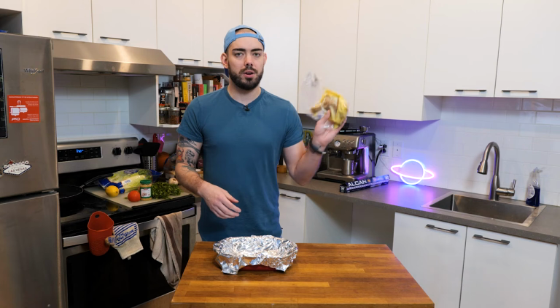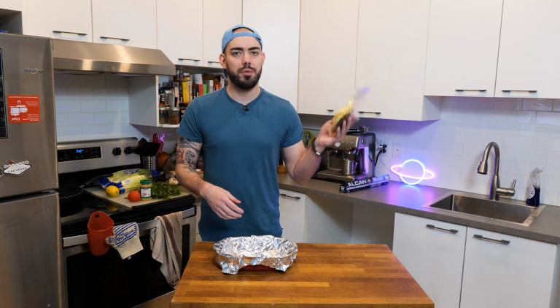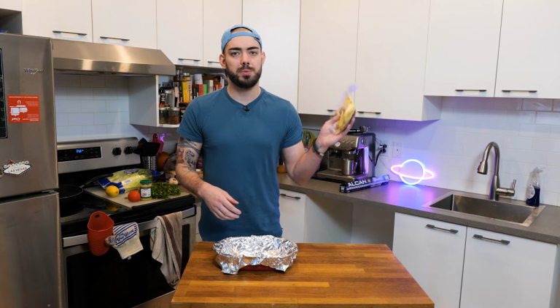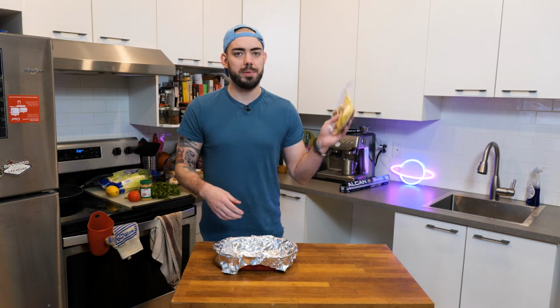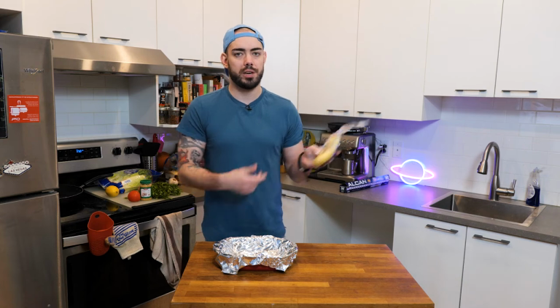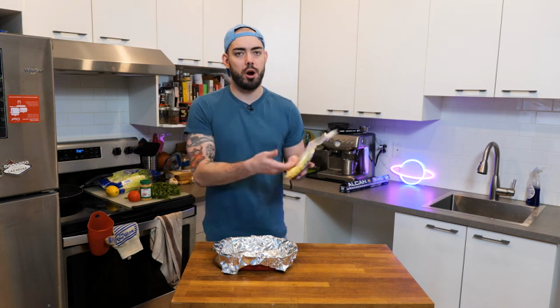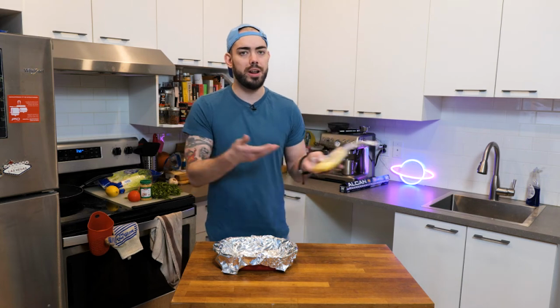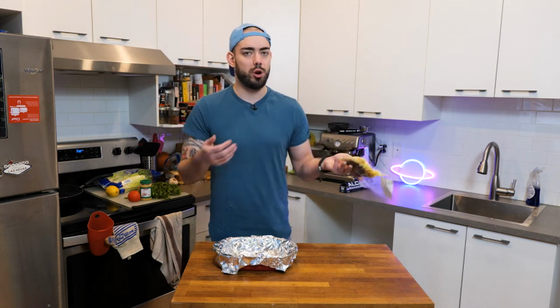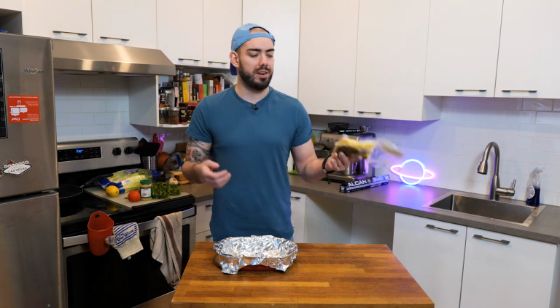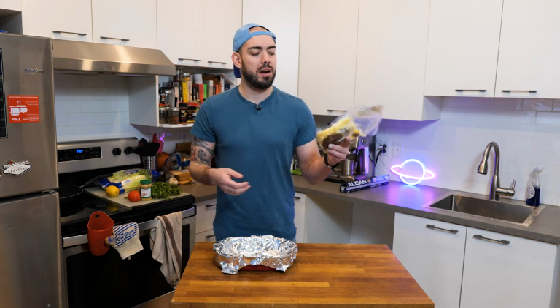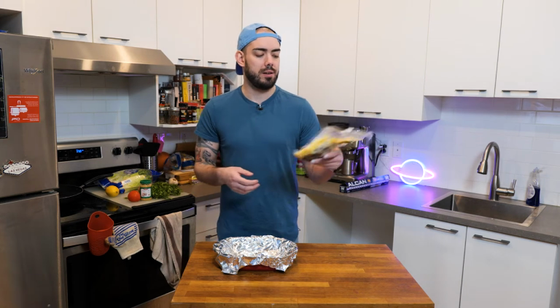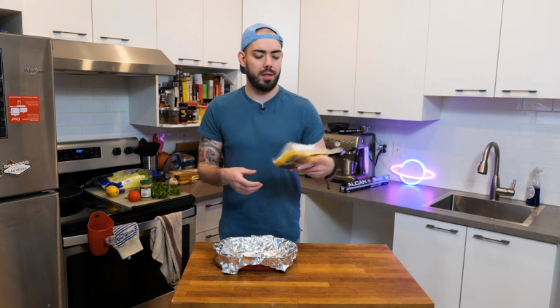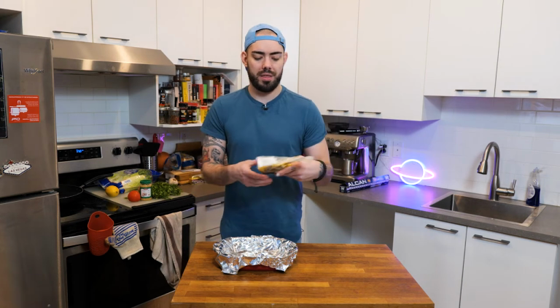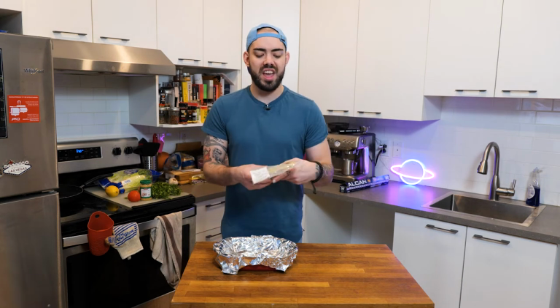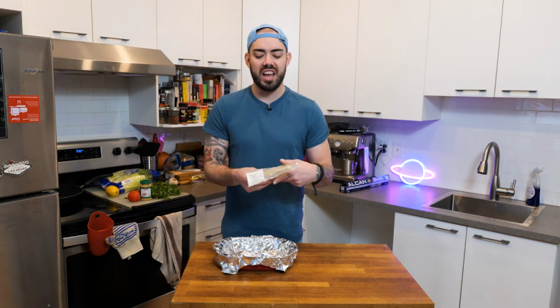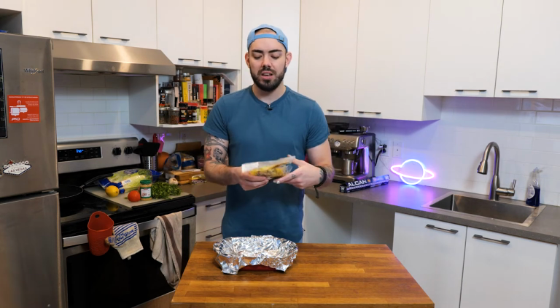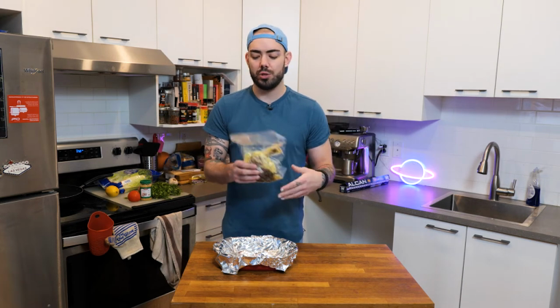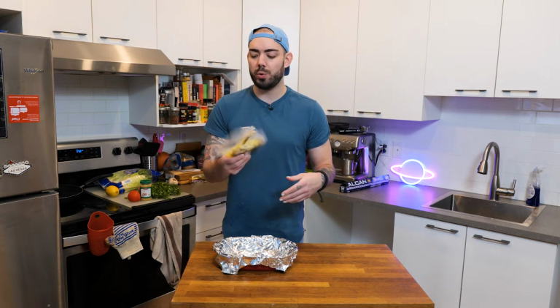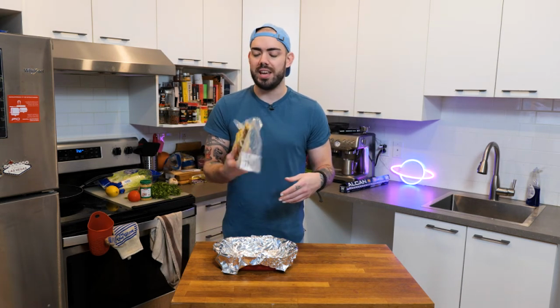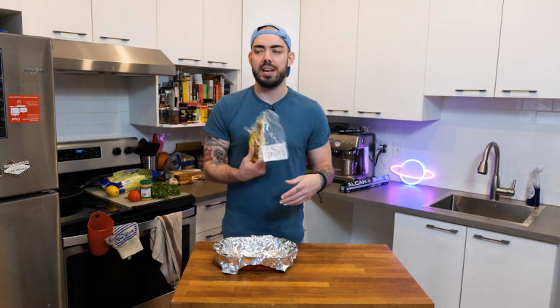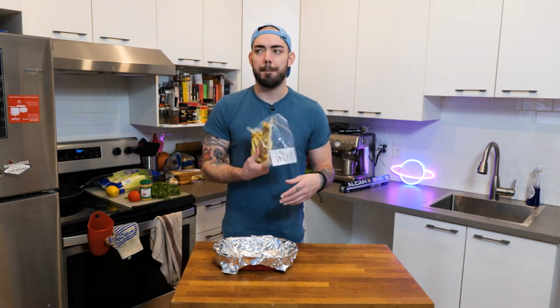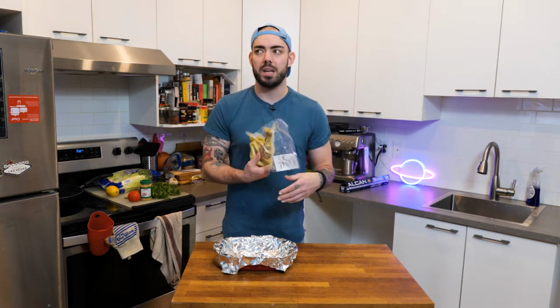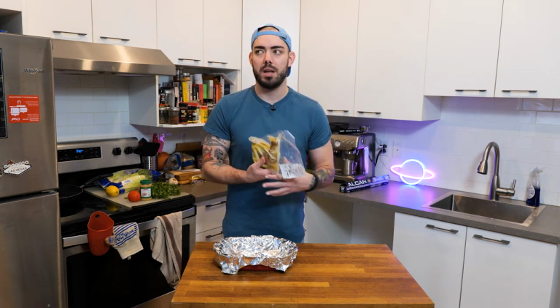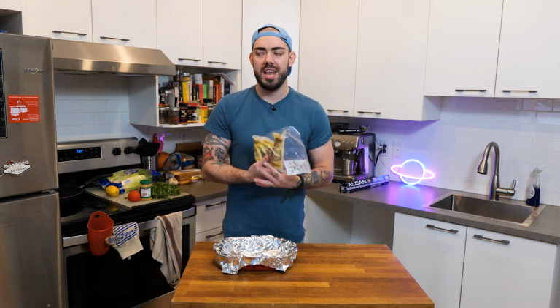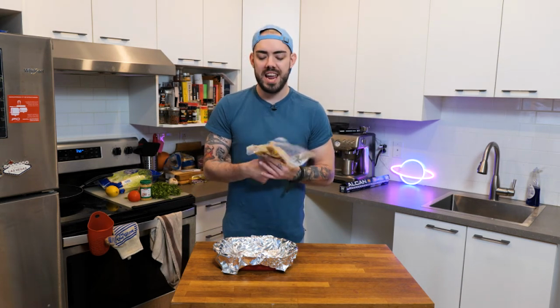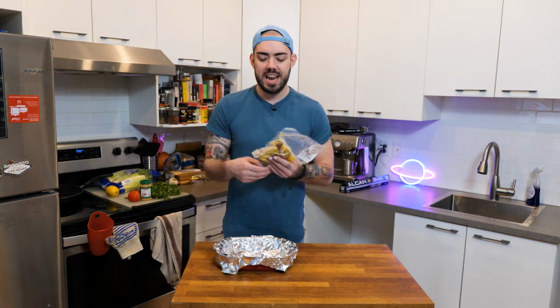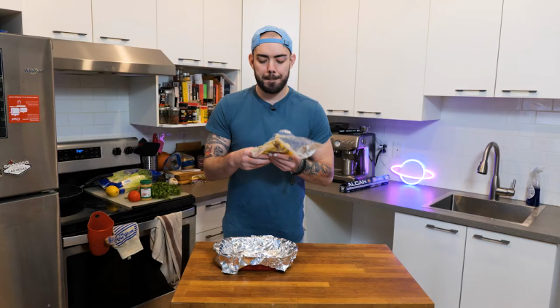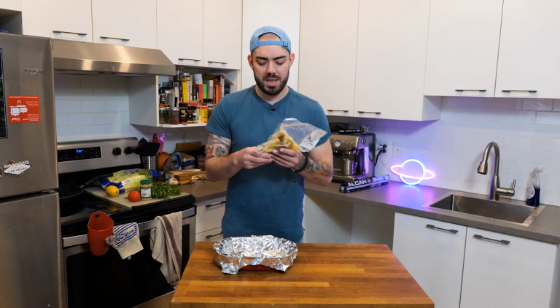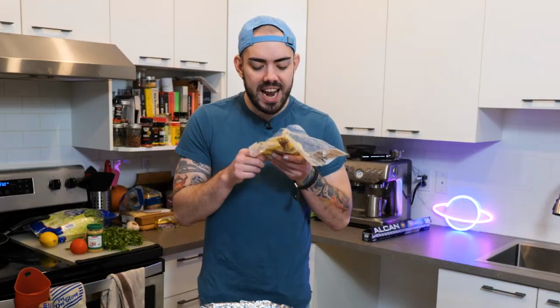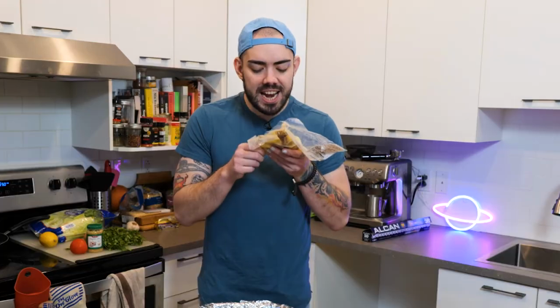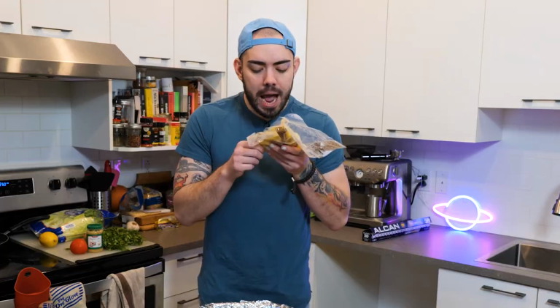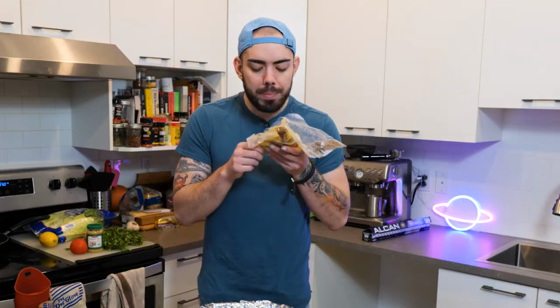Duck confit is pretty much an already cooked duck thing, so you just want to heat it up.